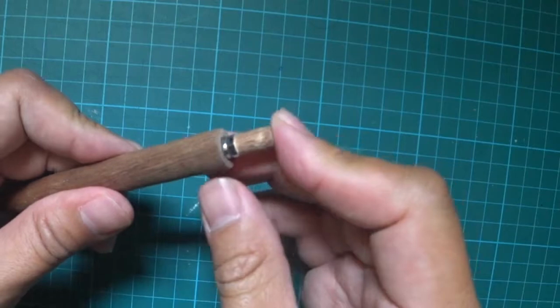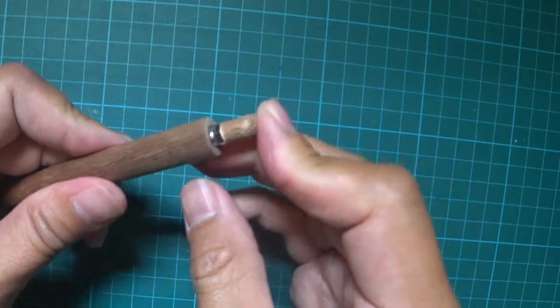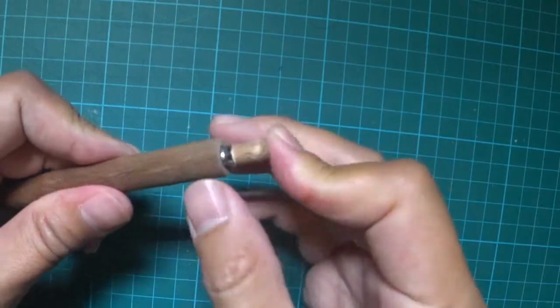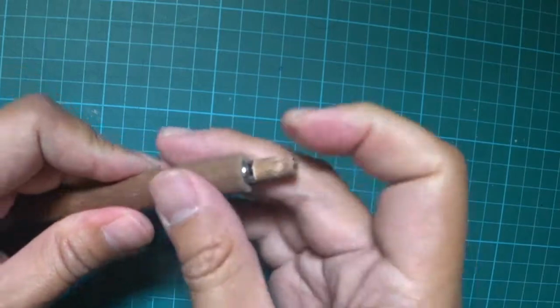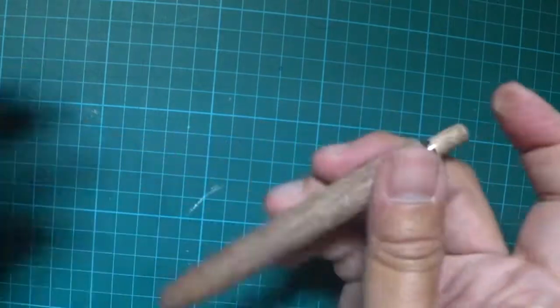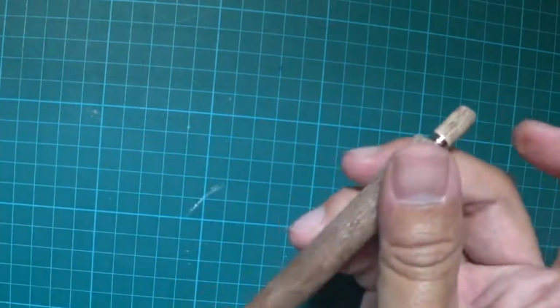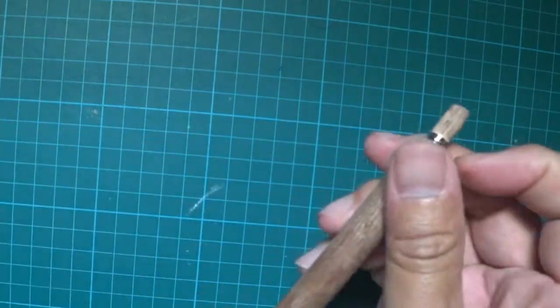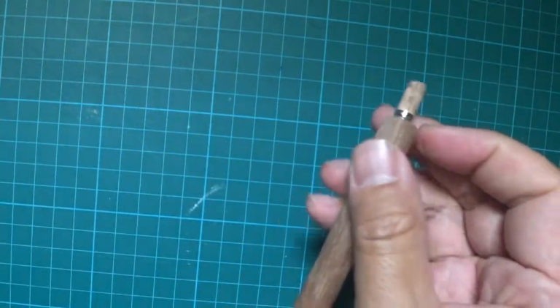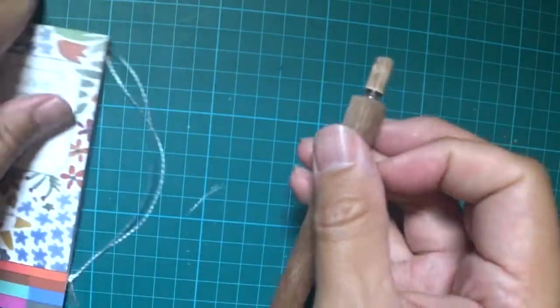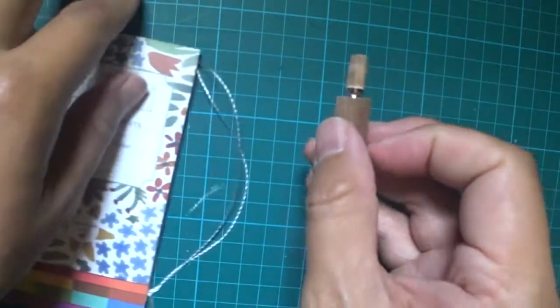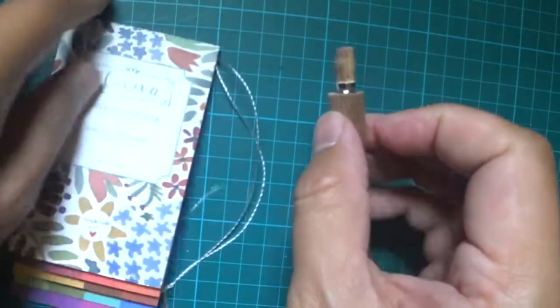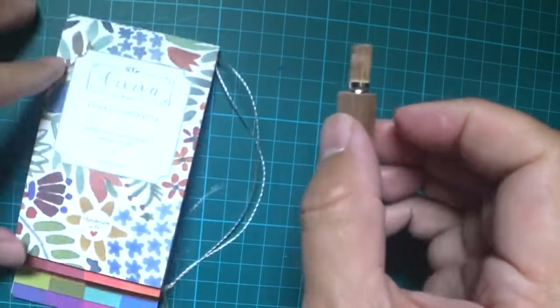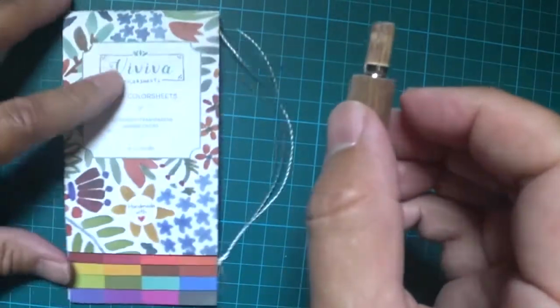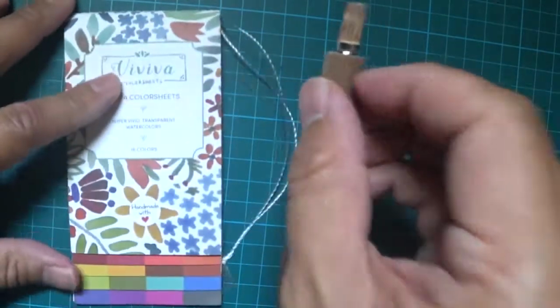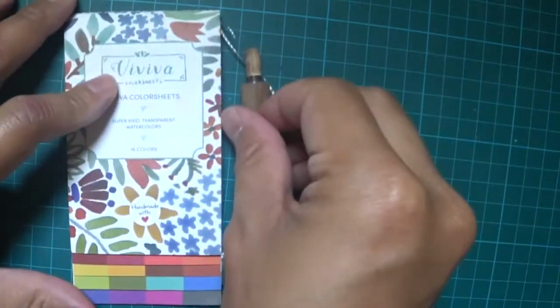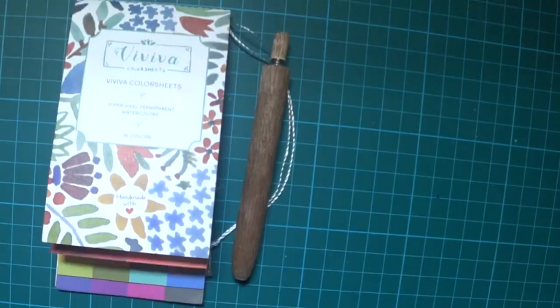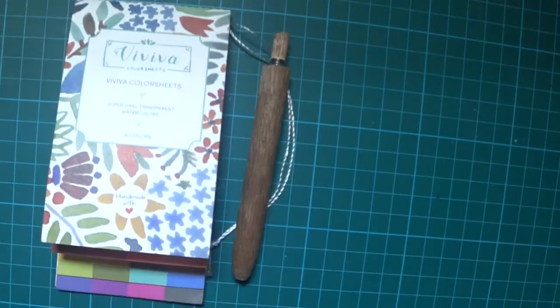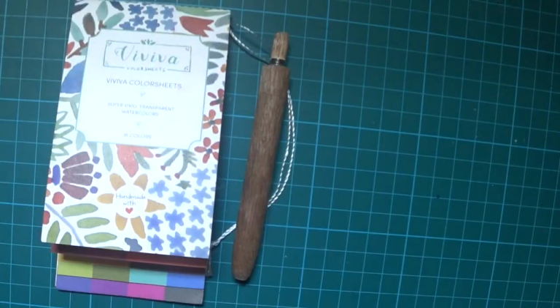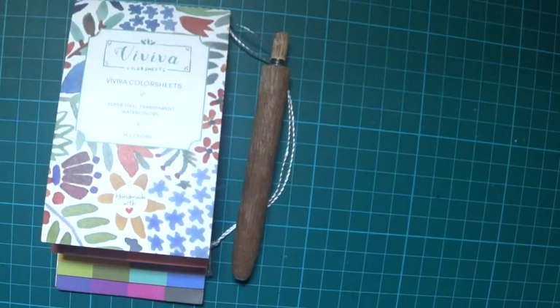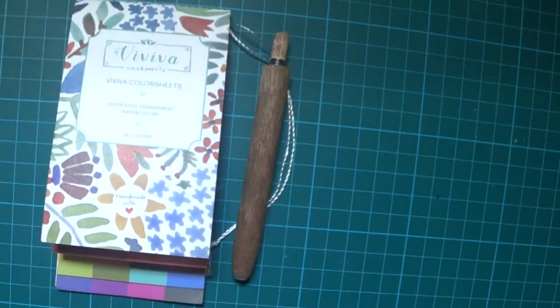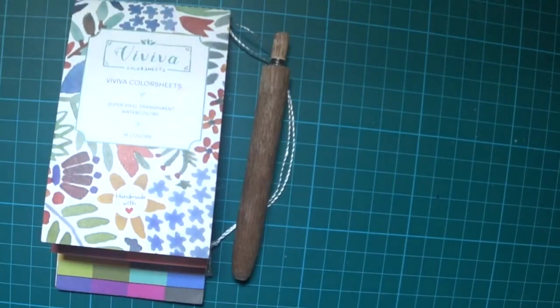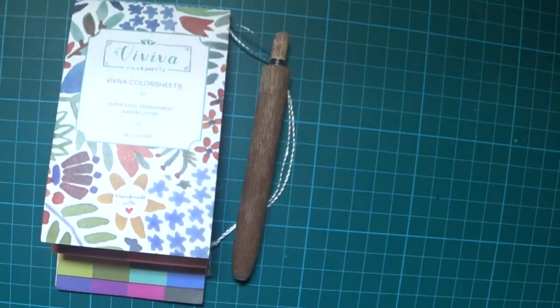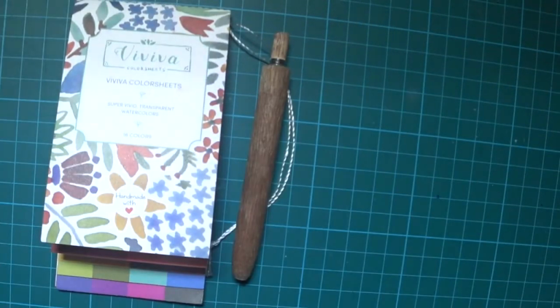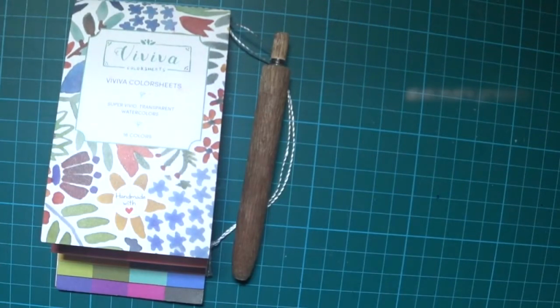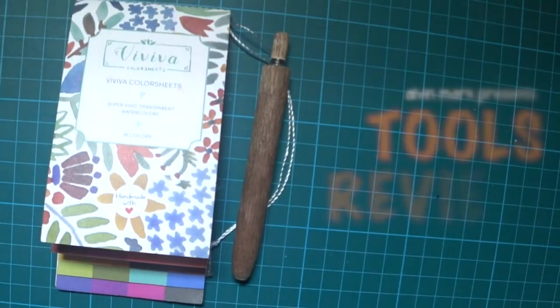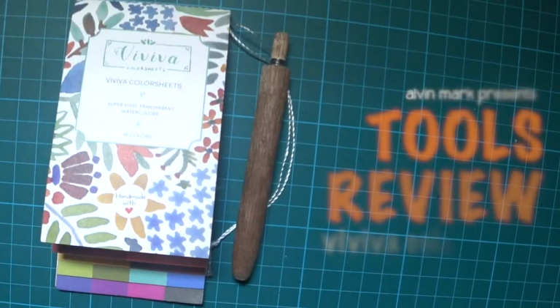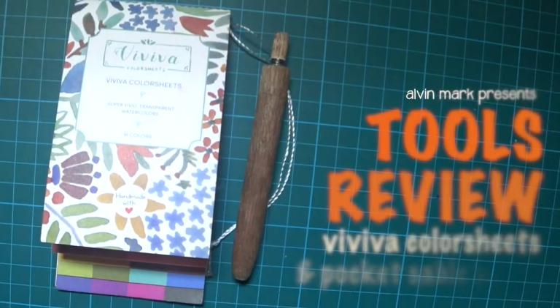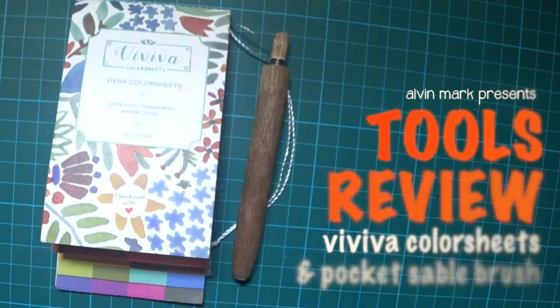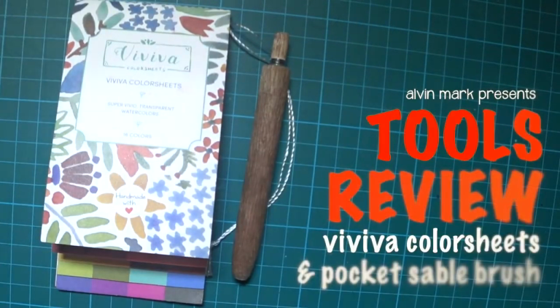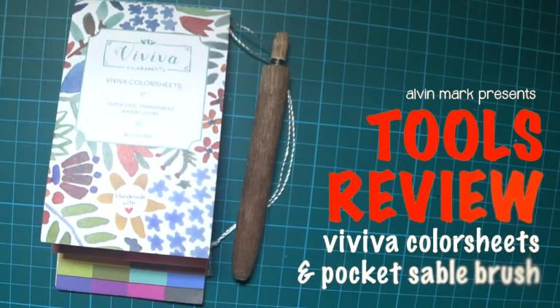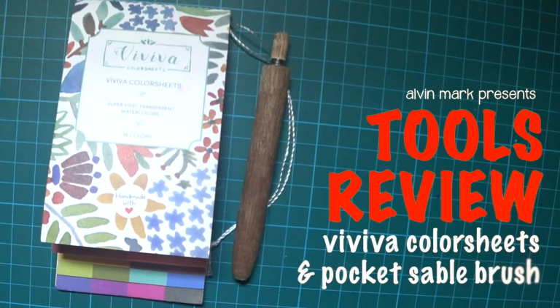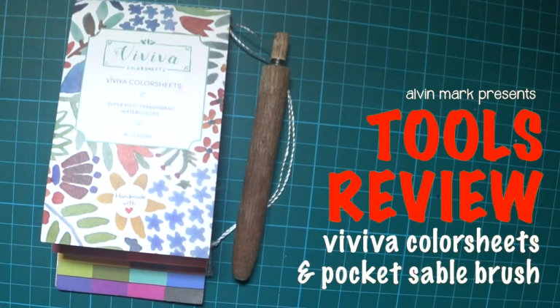I'm gonna take these two out now for a test run. So stick around.